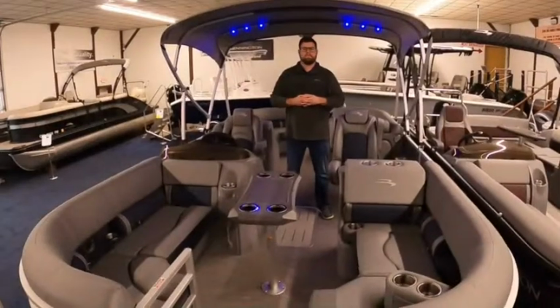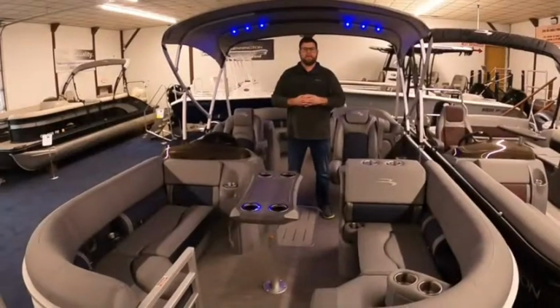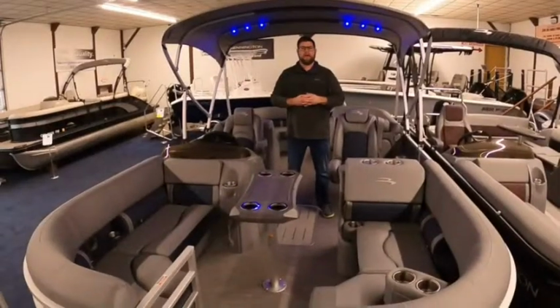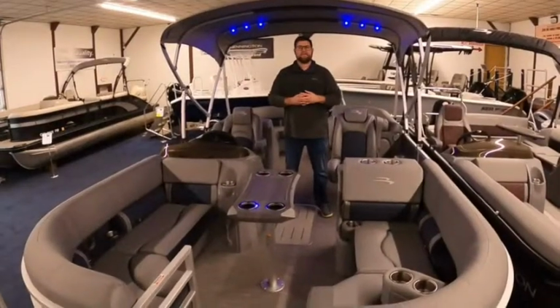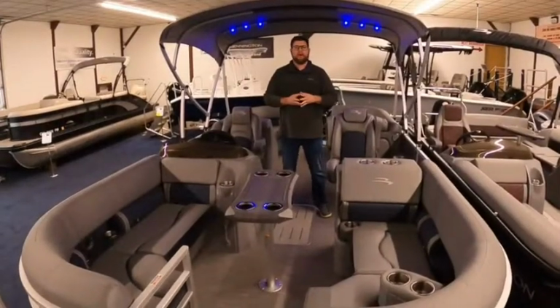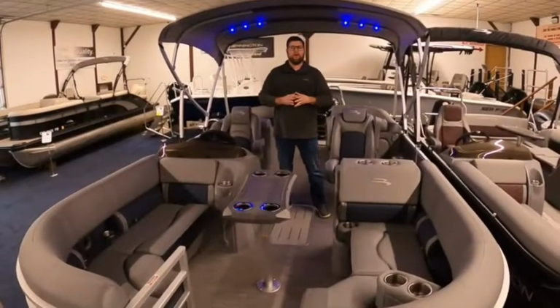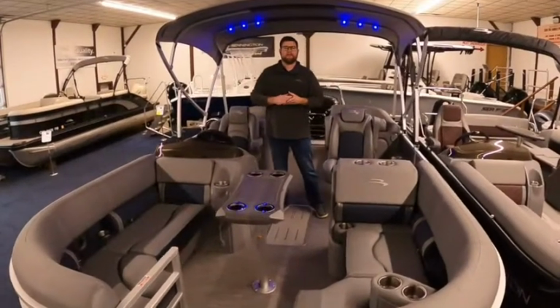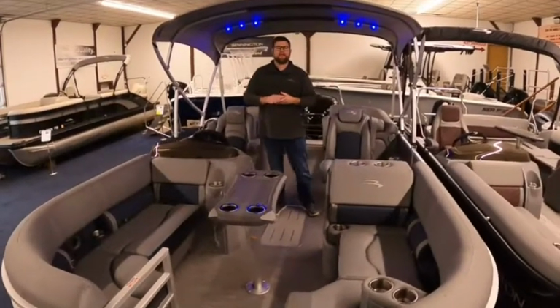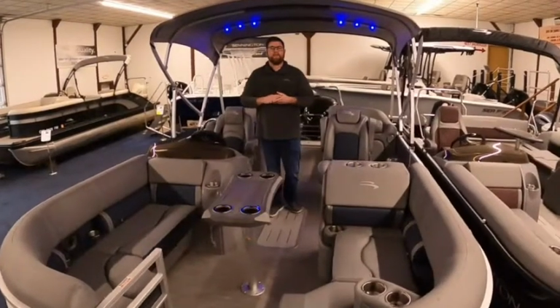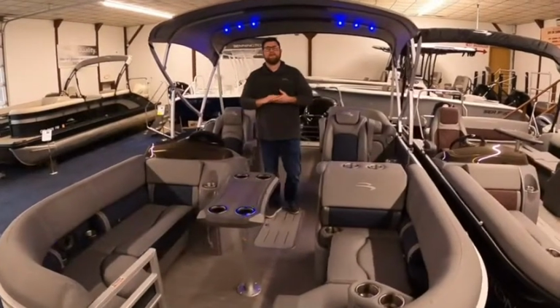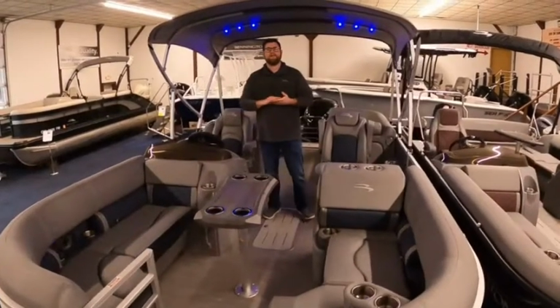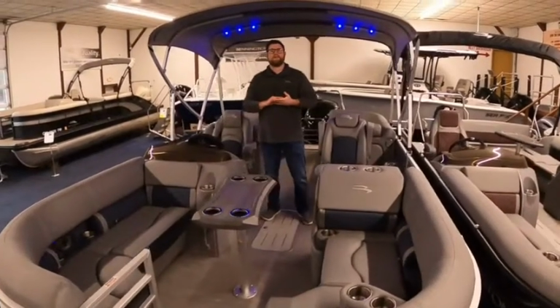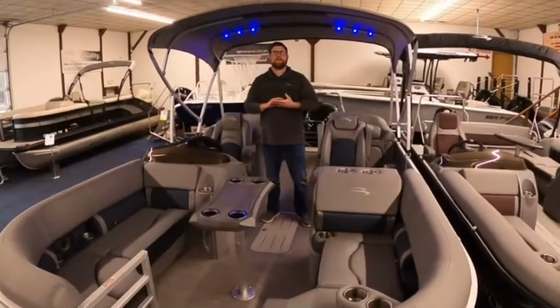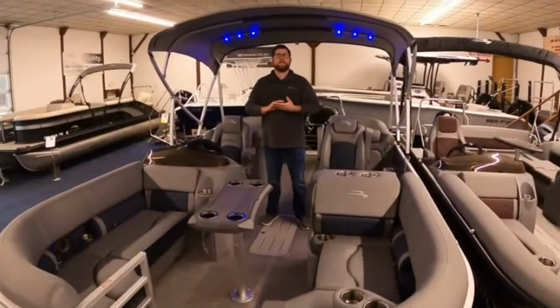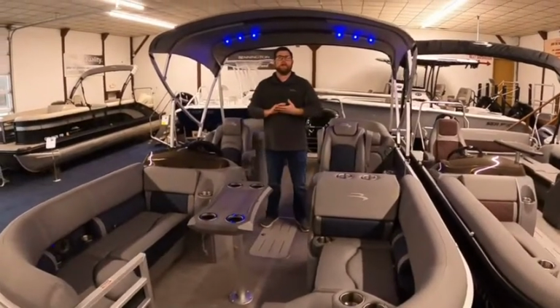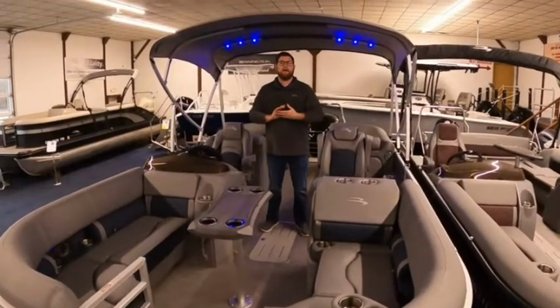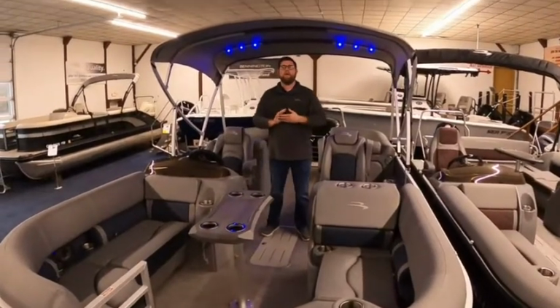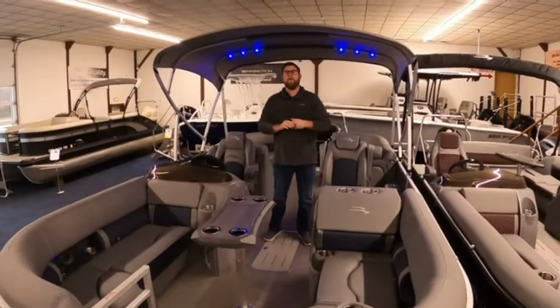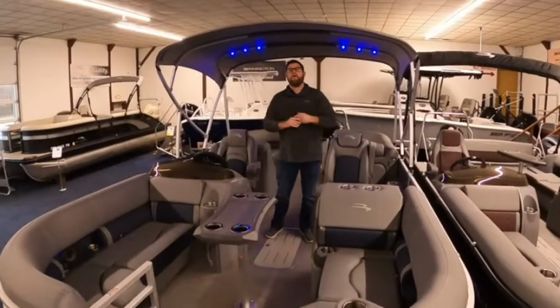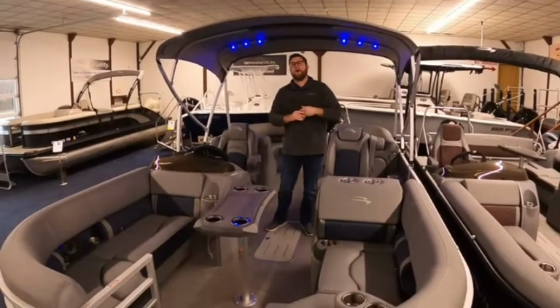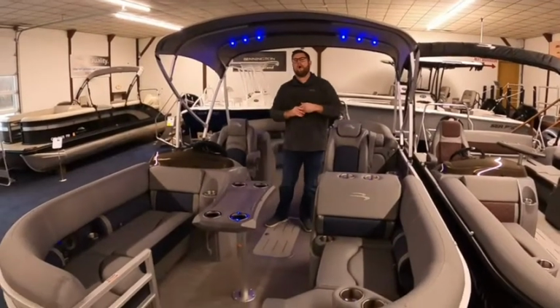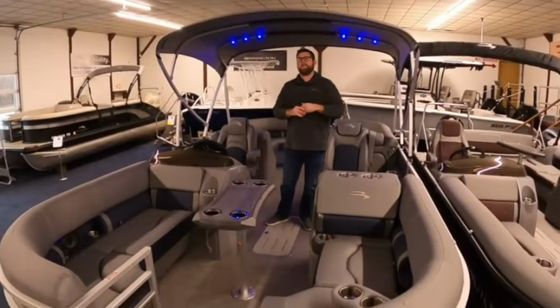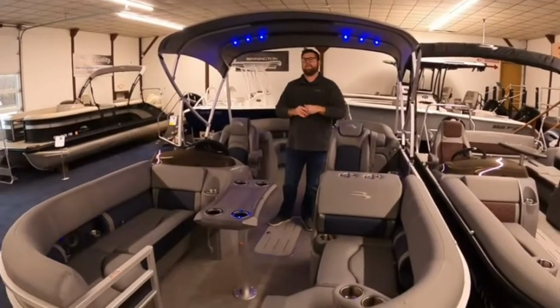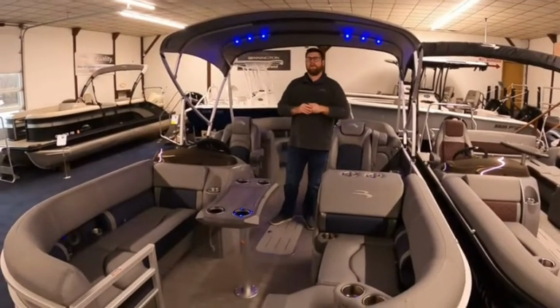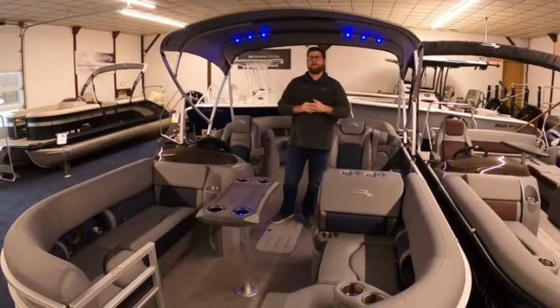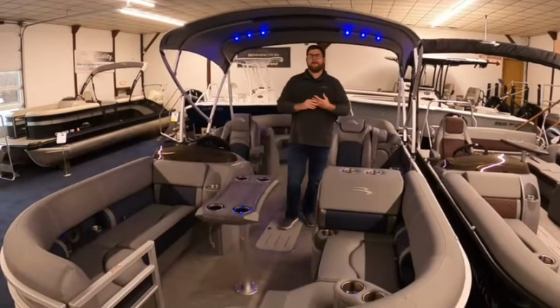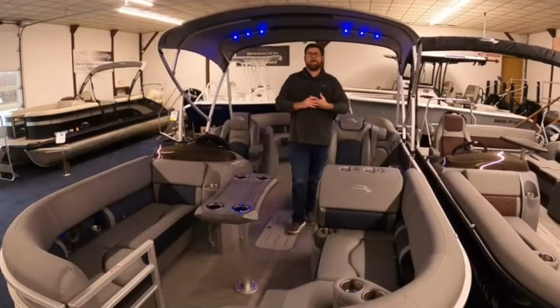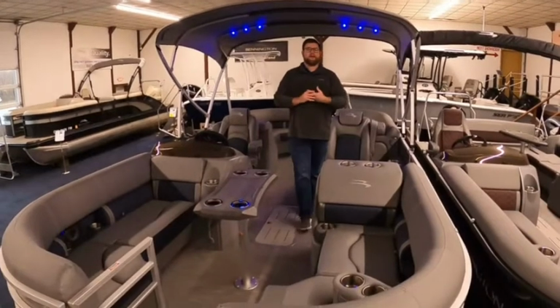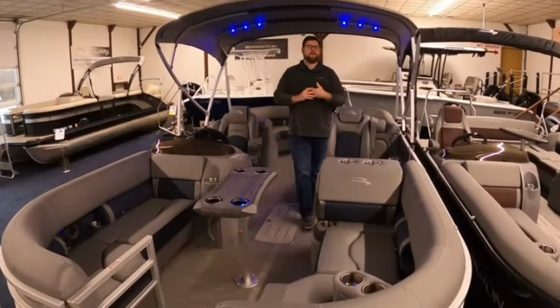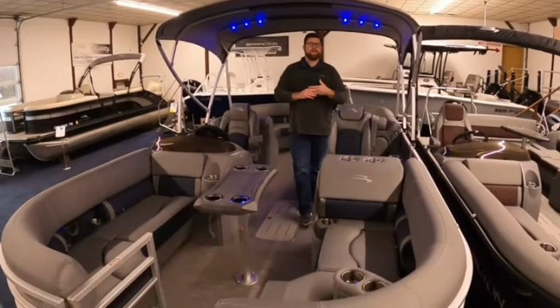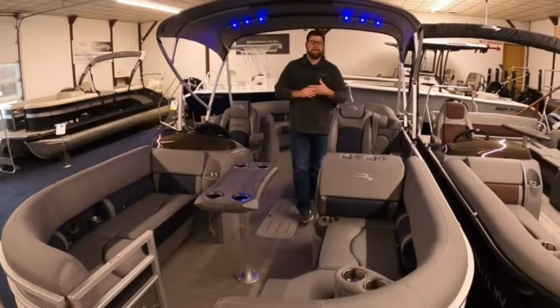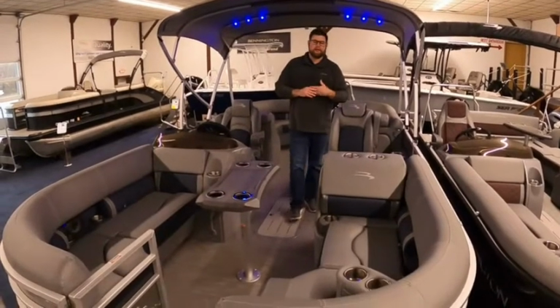Hi guys, Bart Barnes here with Clemens Boats in Sandusky, Ohio. We are the premier Lake Erie Tritune dealer.